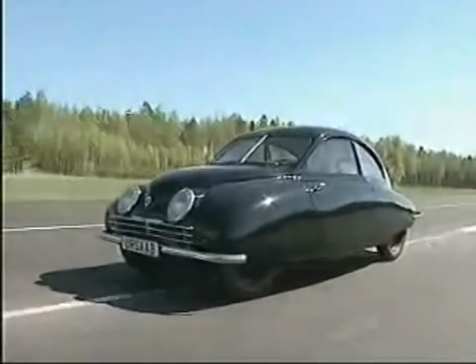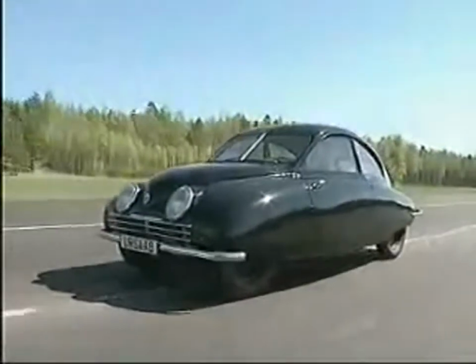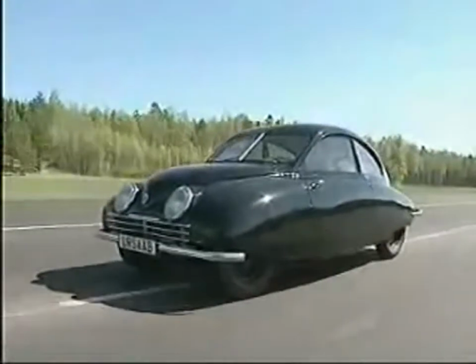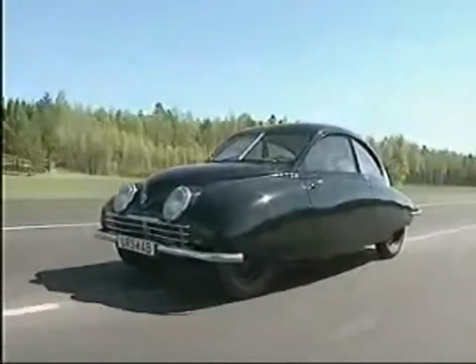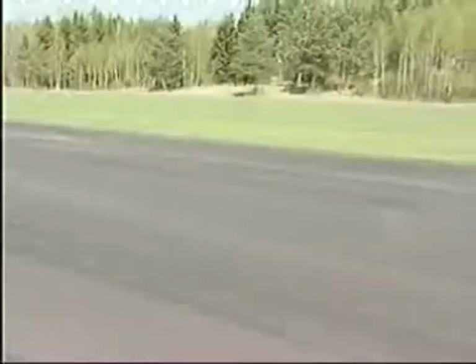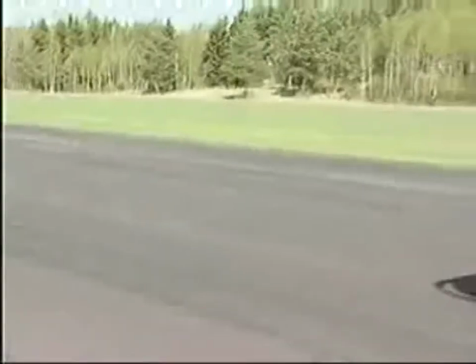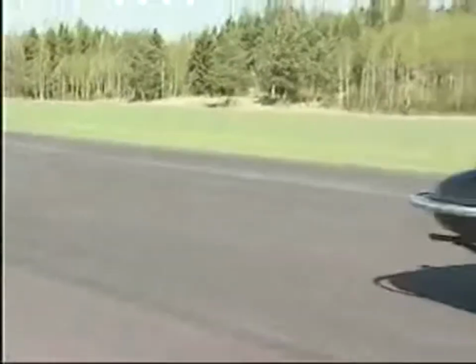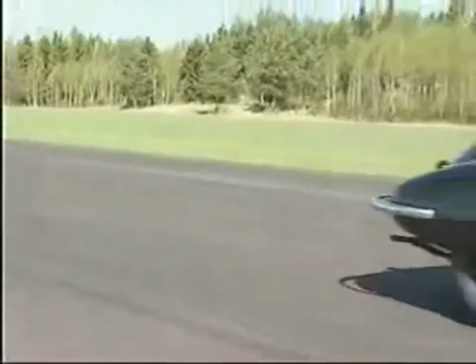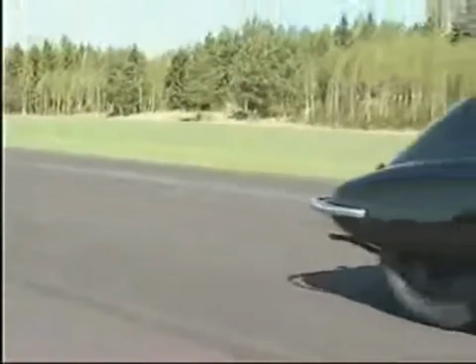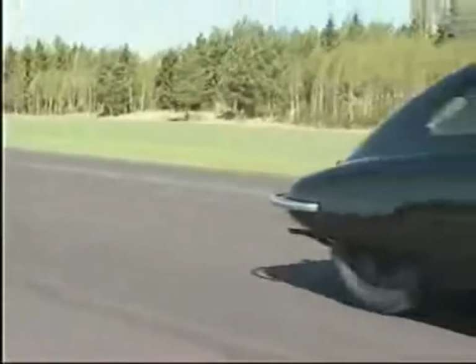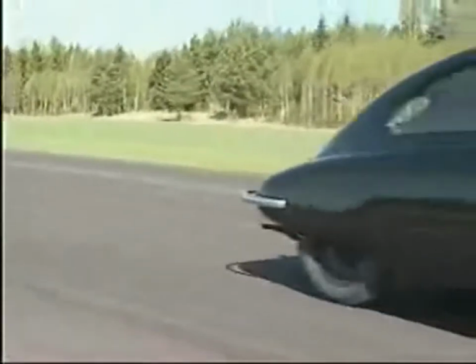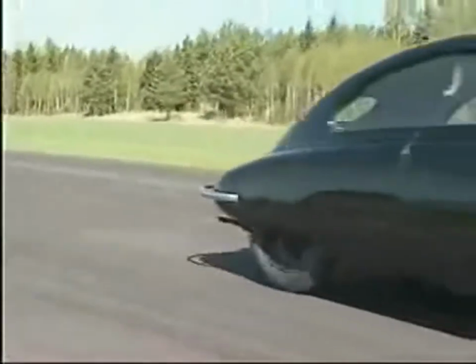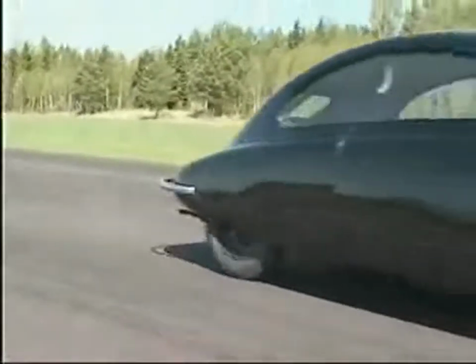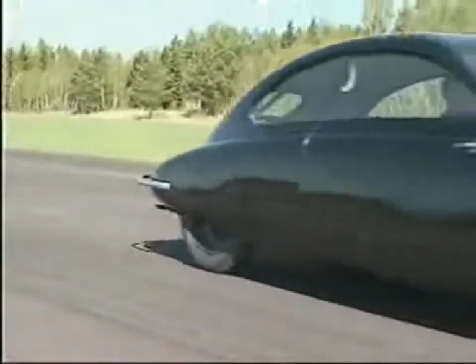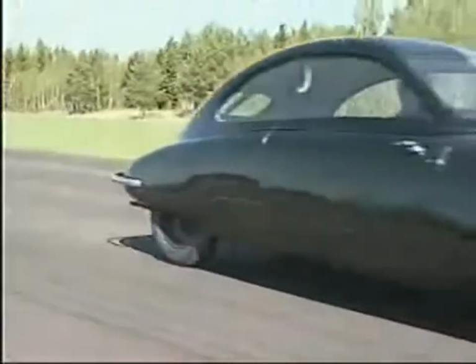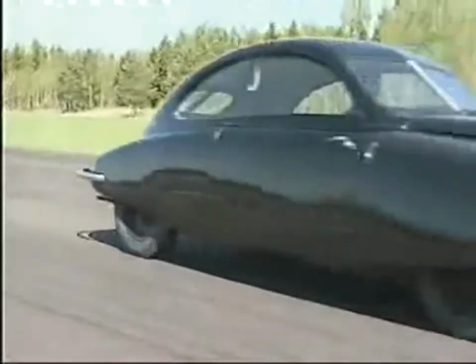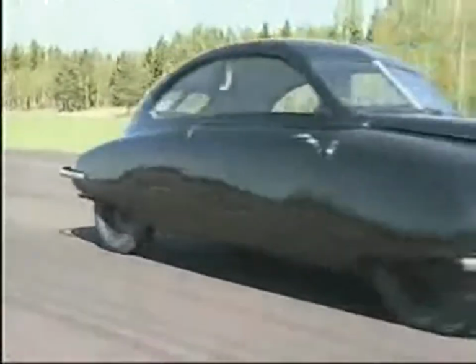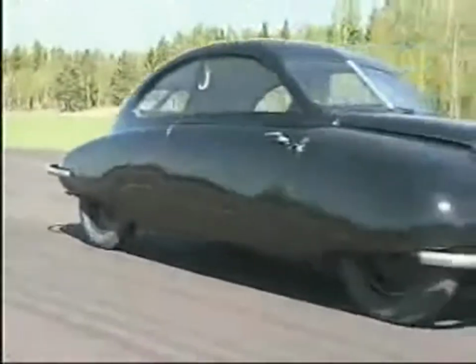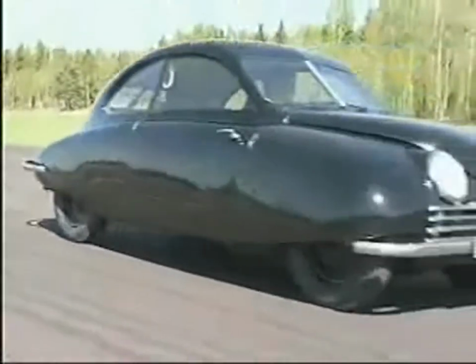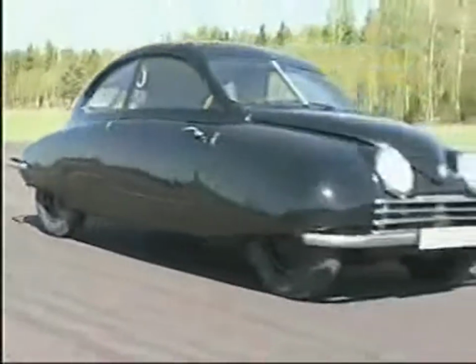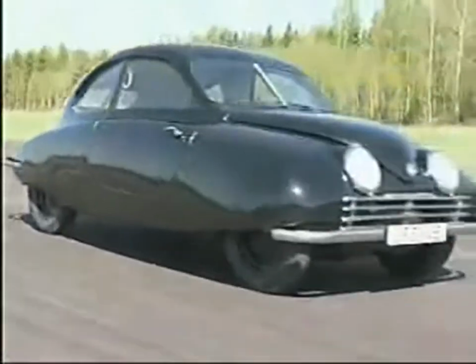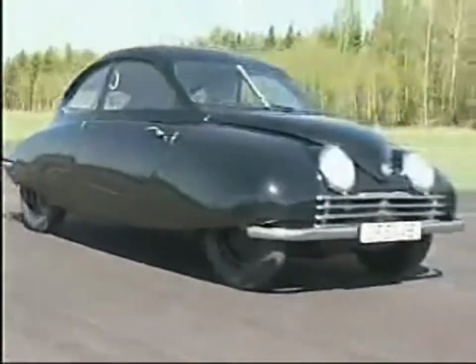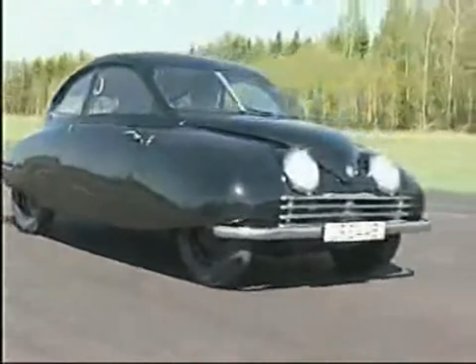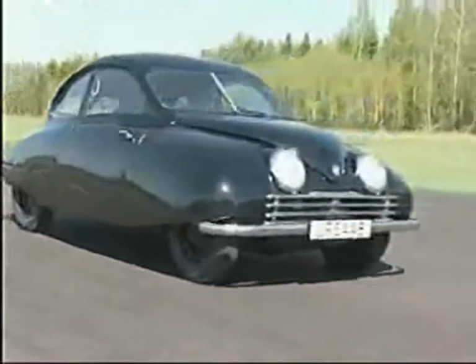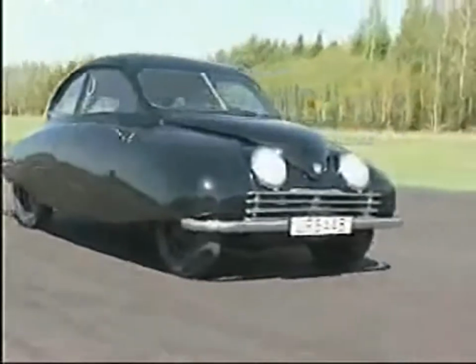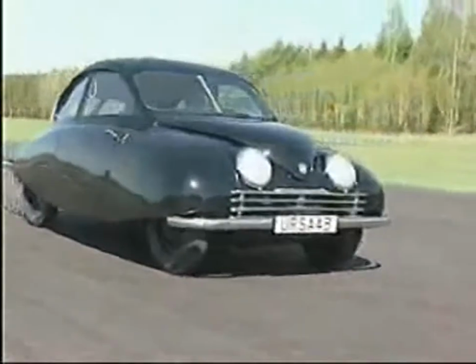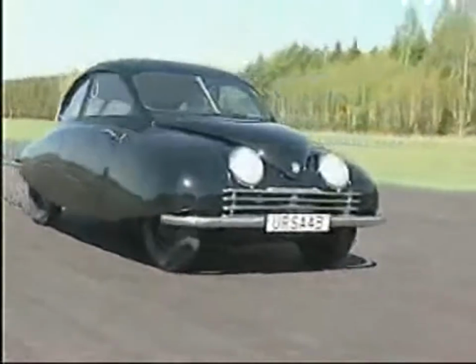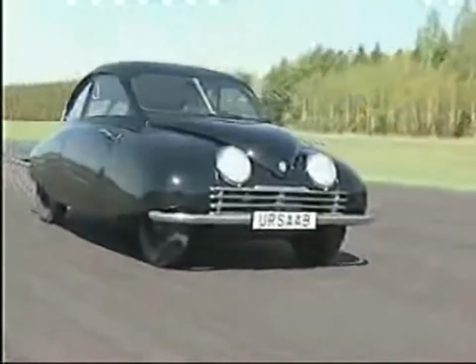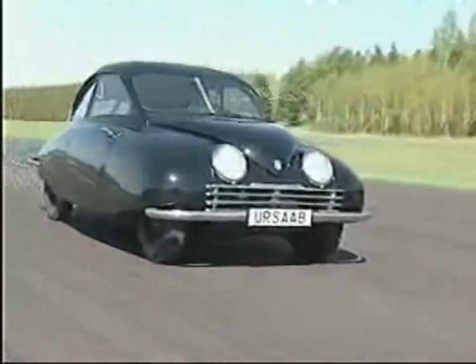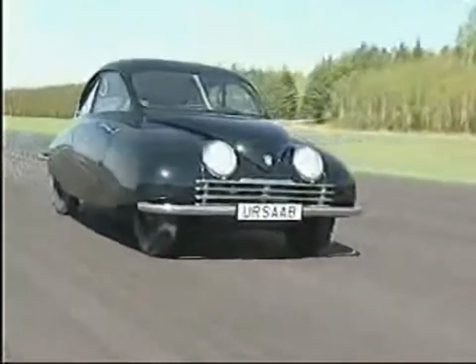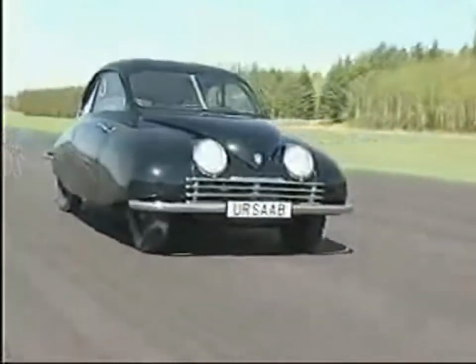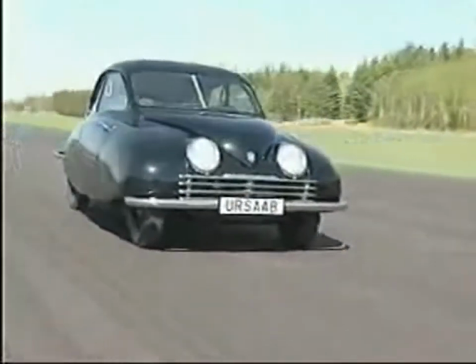On special occasions, it can thus be taken out for a spin, to the delight of the spectators.